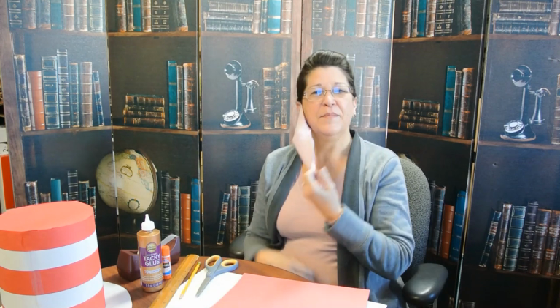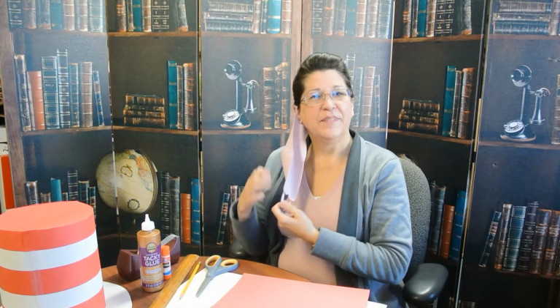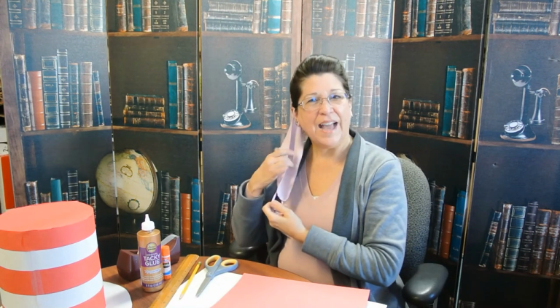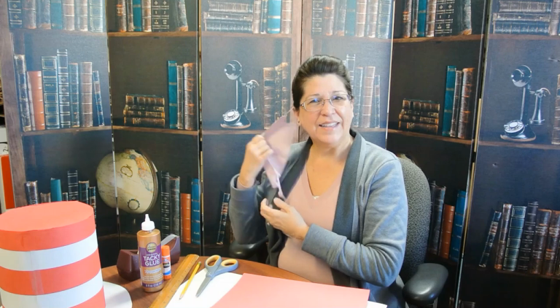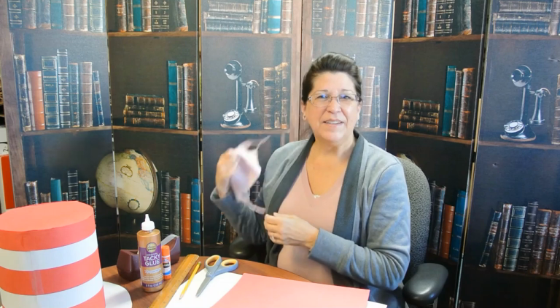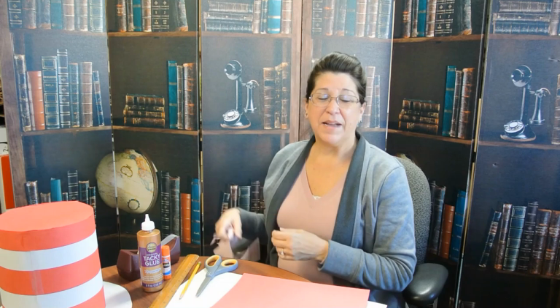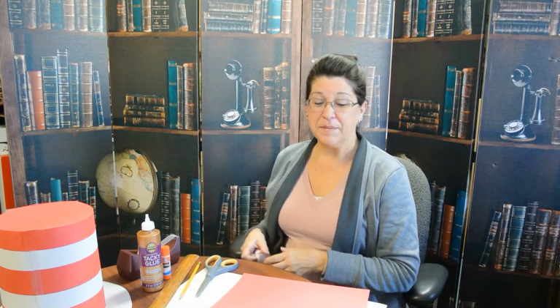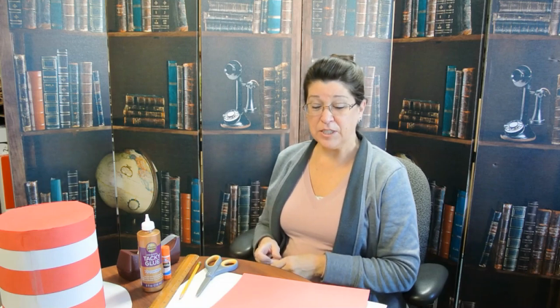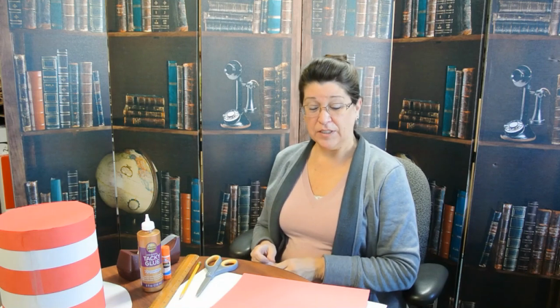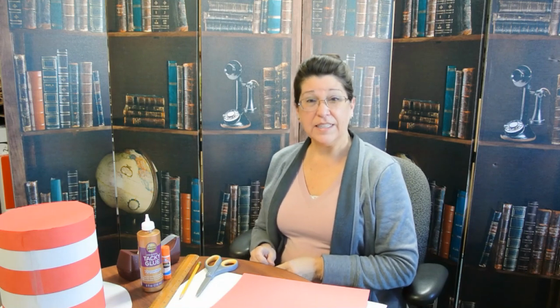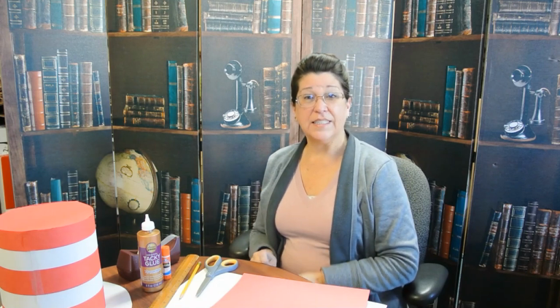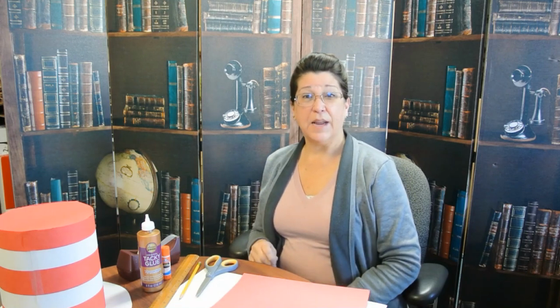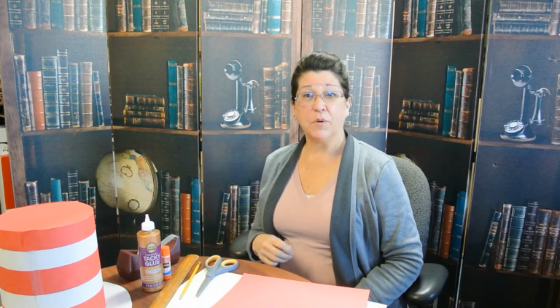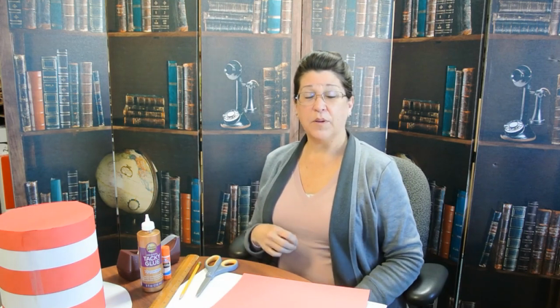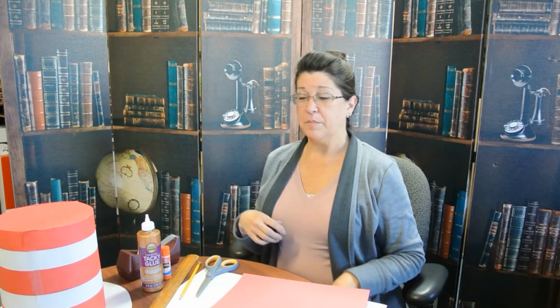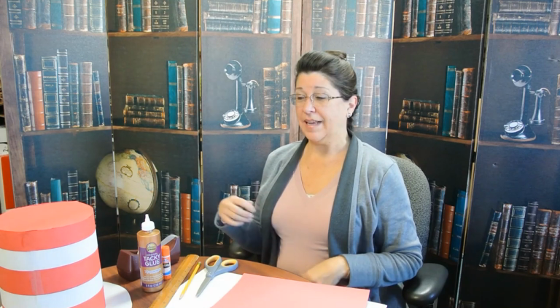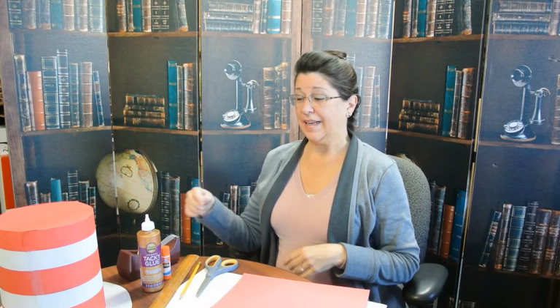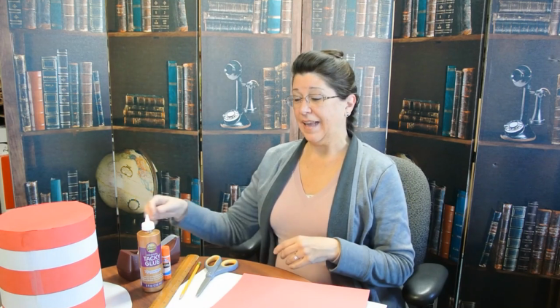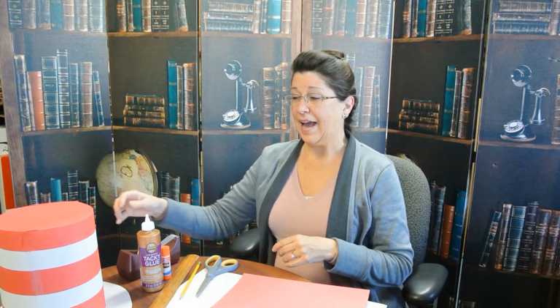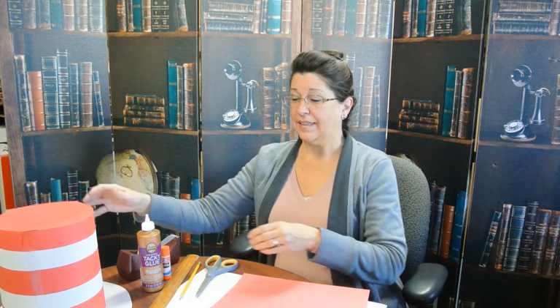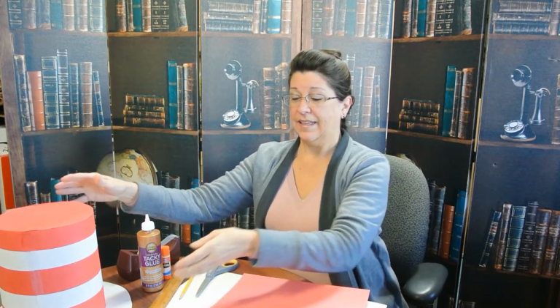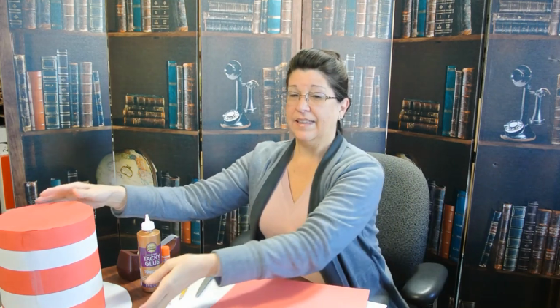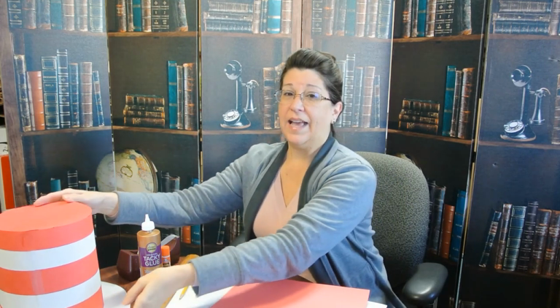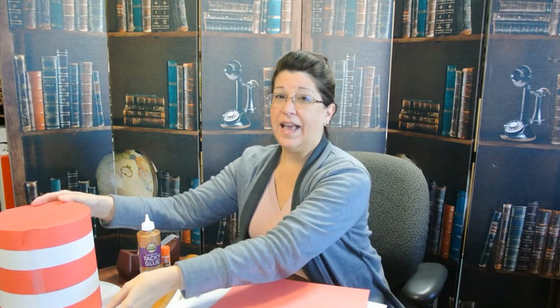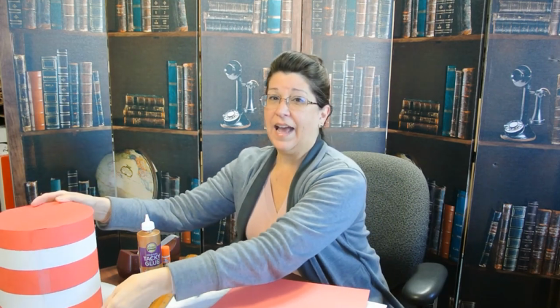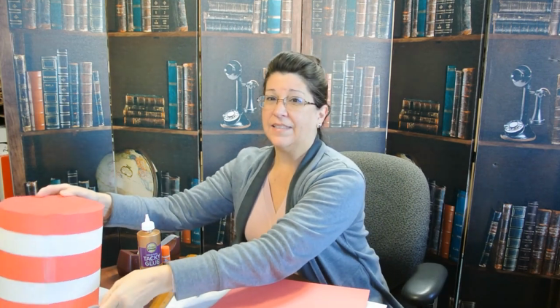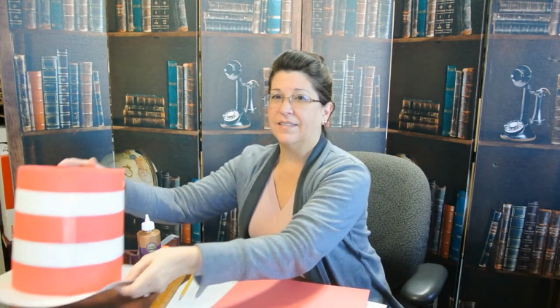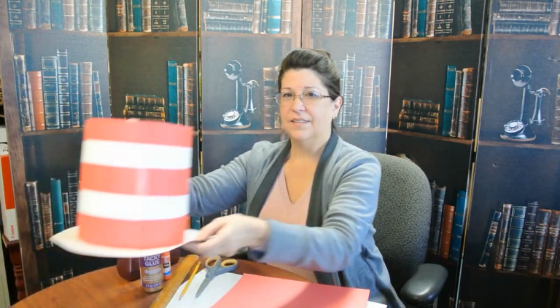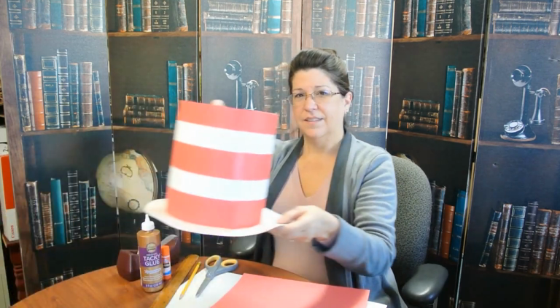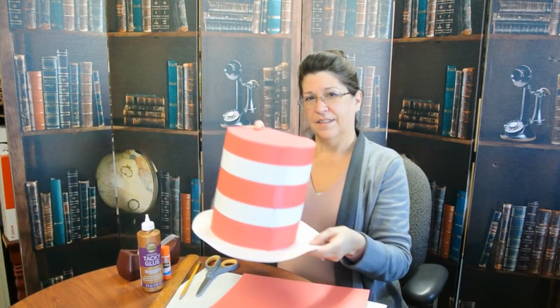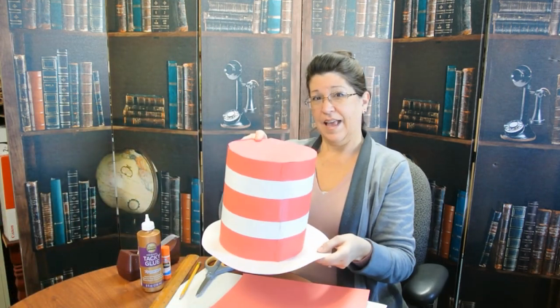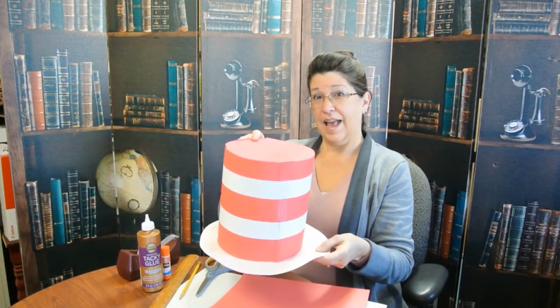Hi, my name is Sharon and today we're going to make a Cat in the Hat hat.